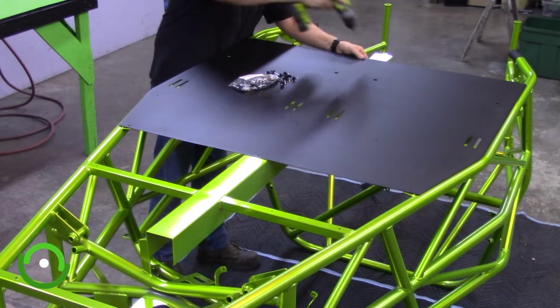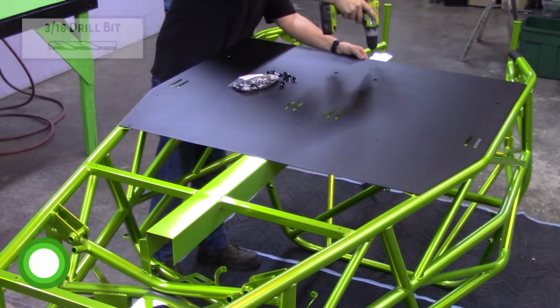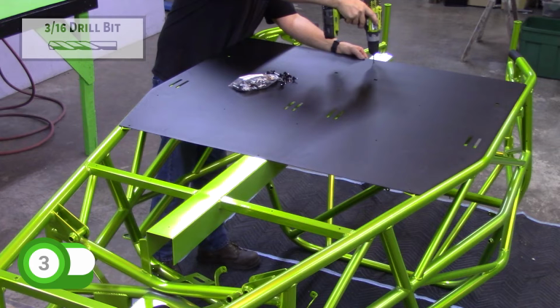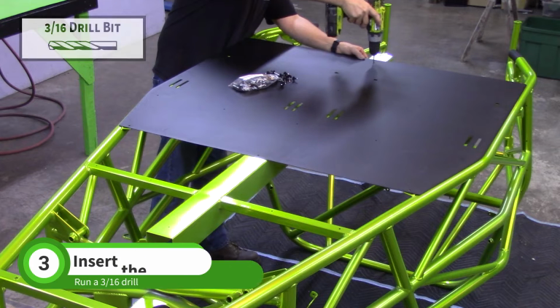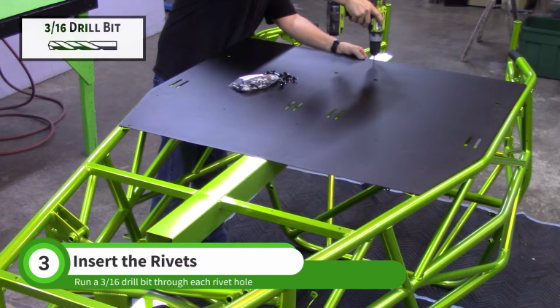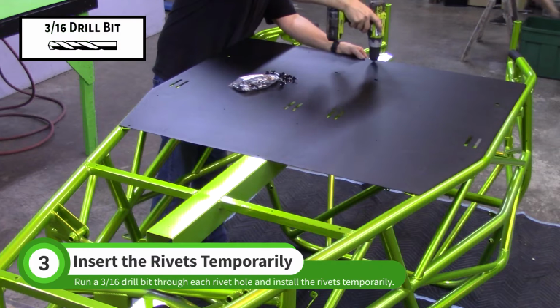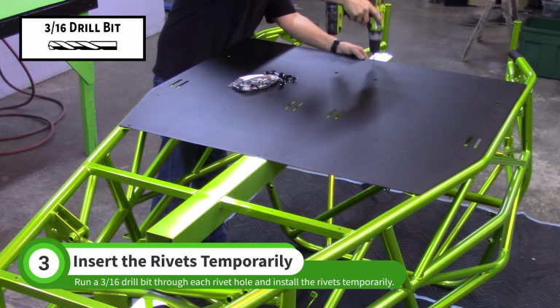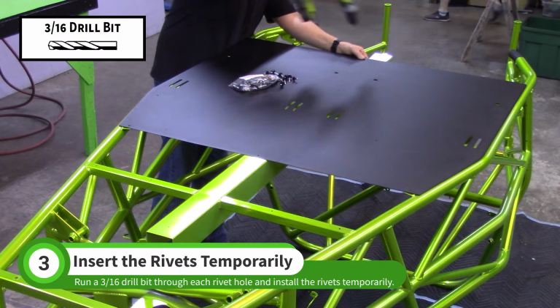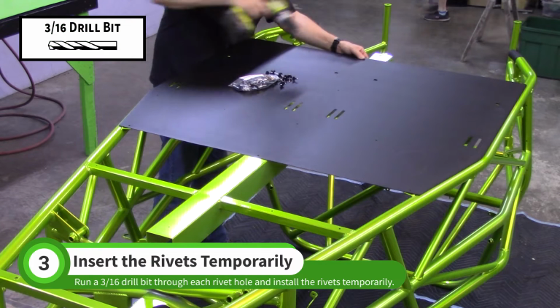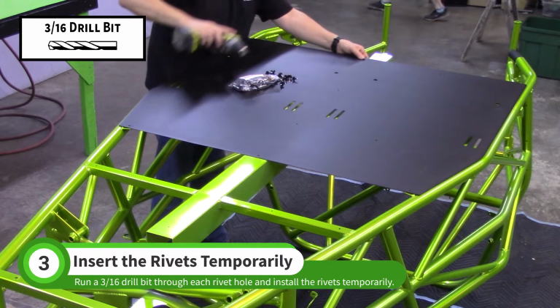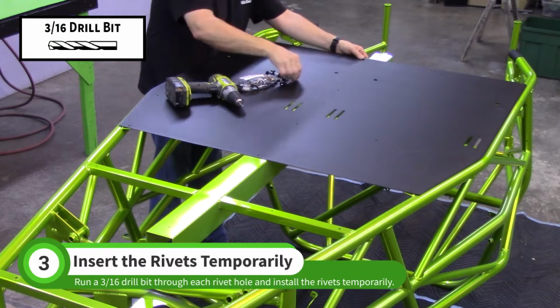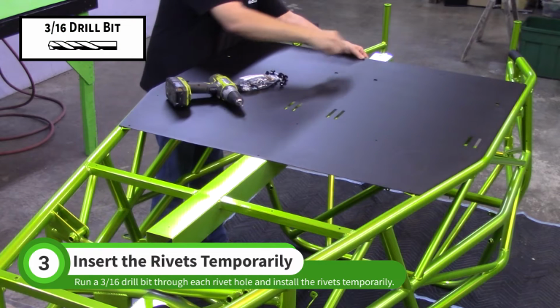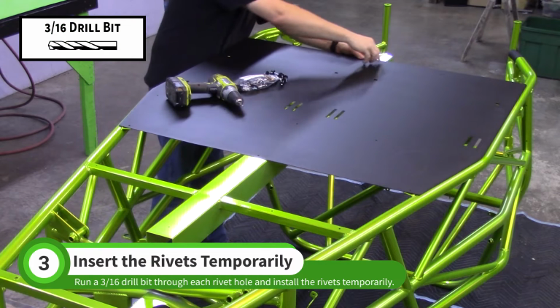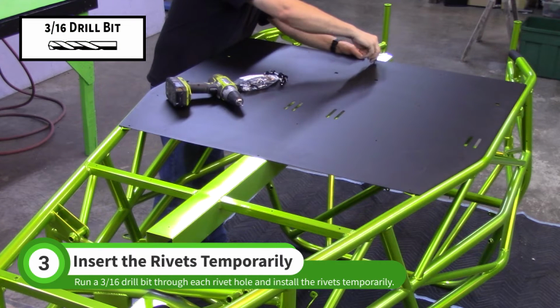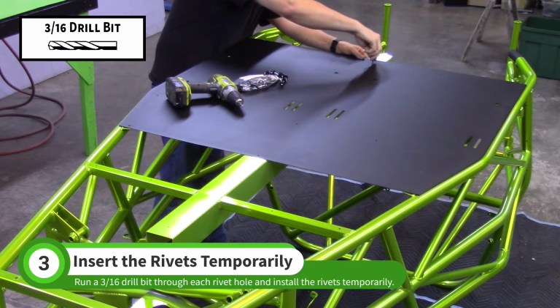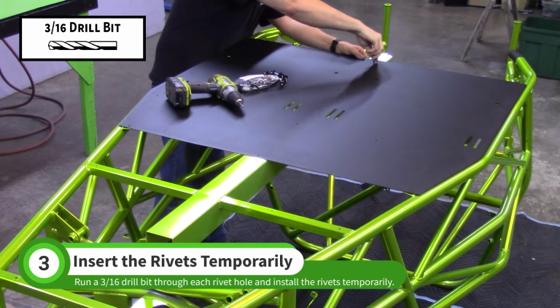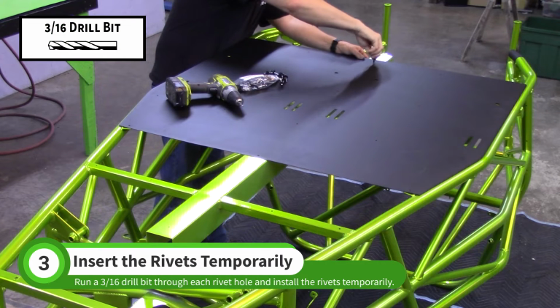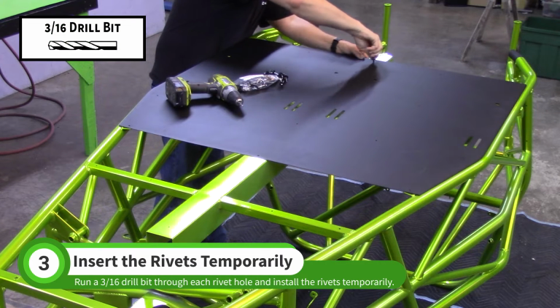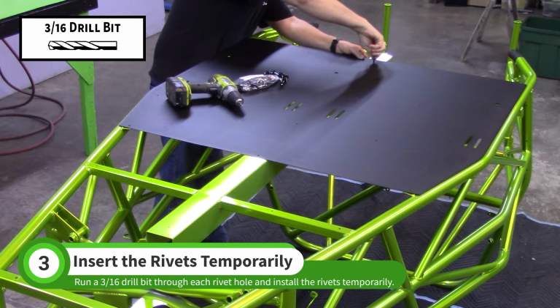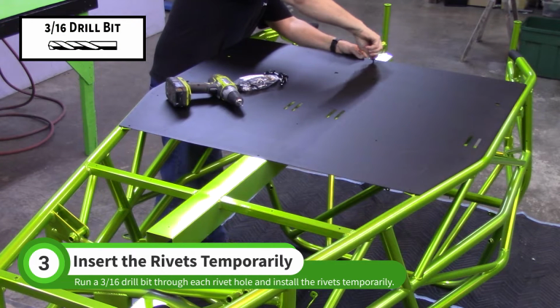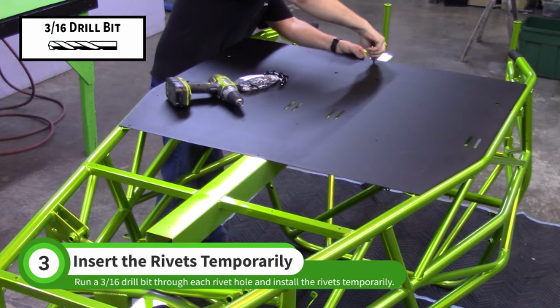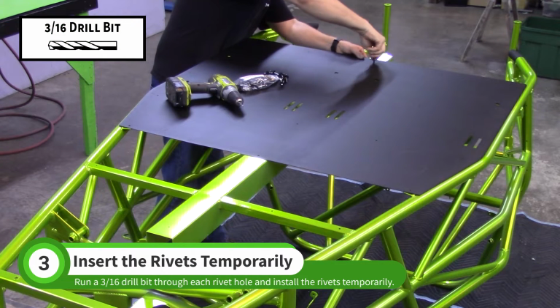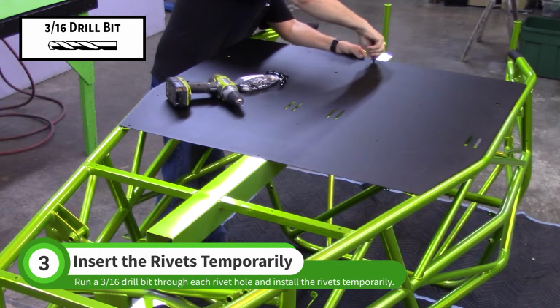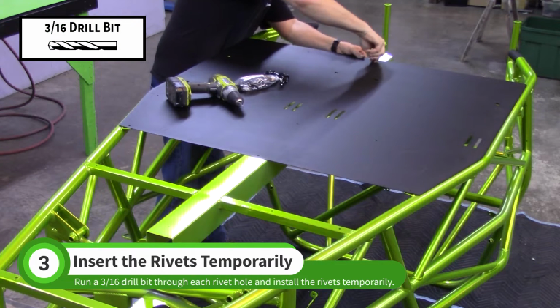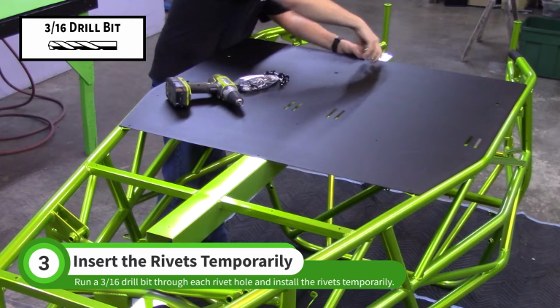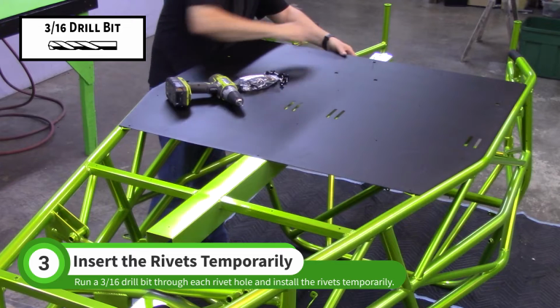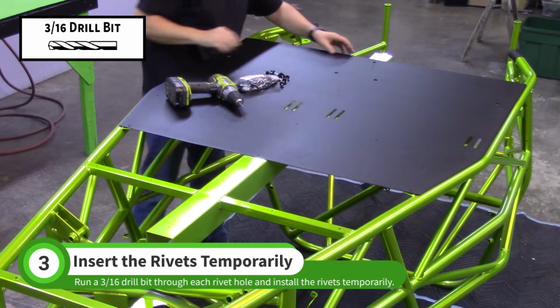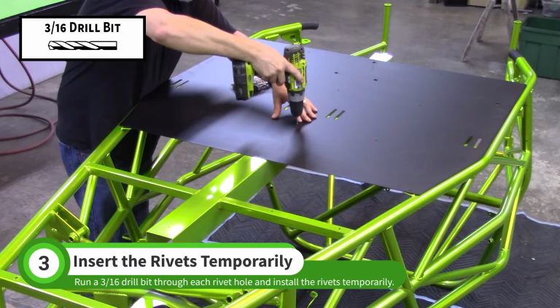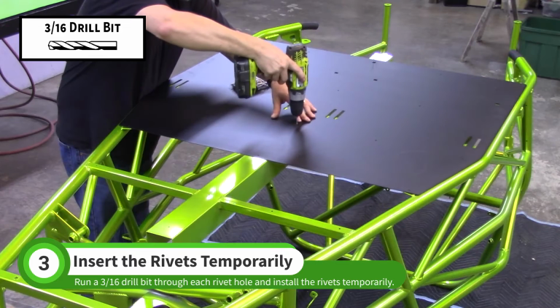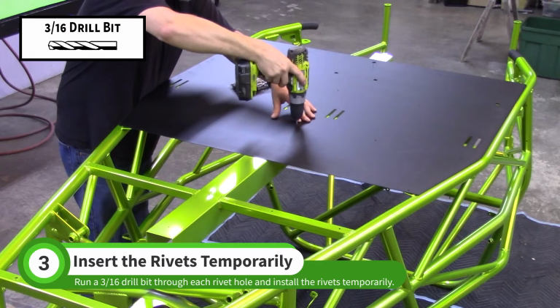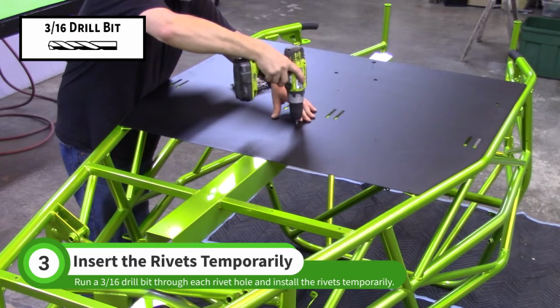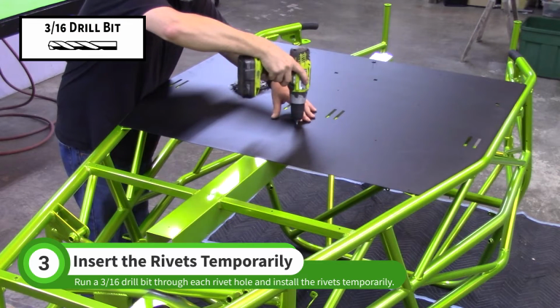Run a 3/16th drill bit through the center hole to clear out the powder coat before inserting a rivet. Do this for all of the 3/16th holes in the floor pan.